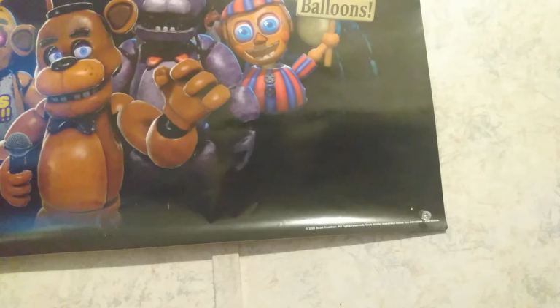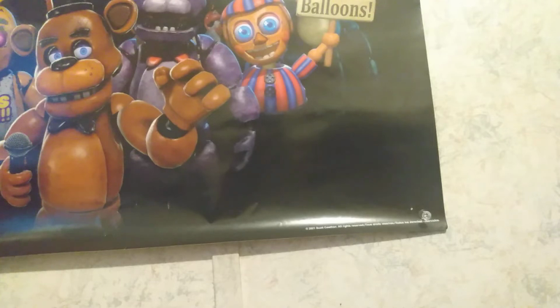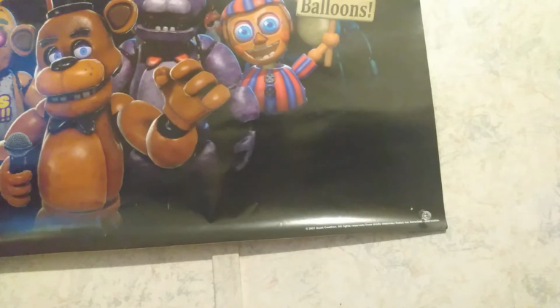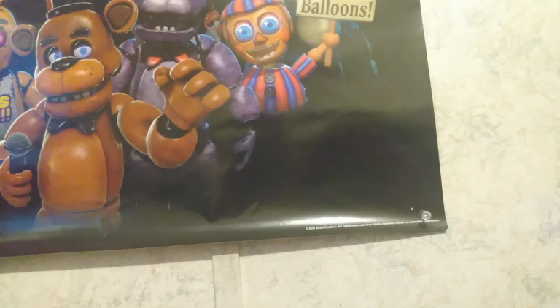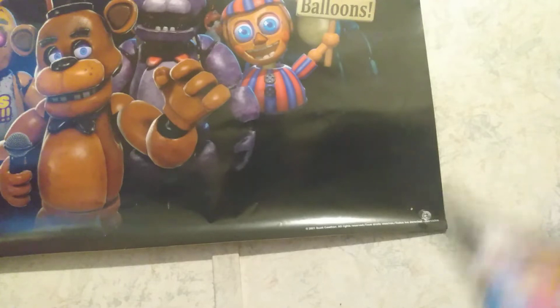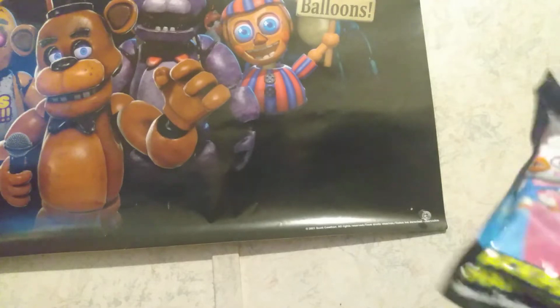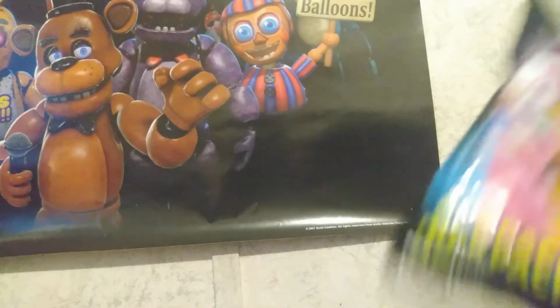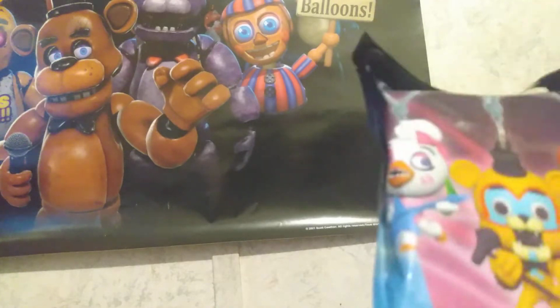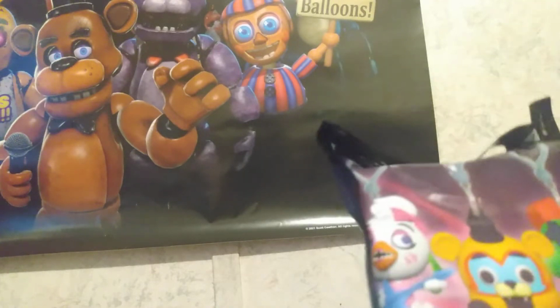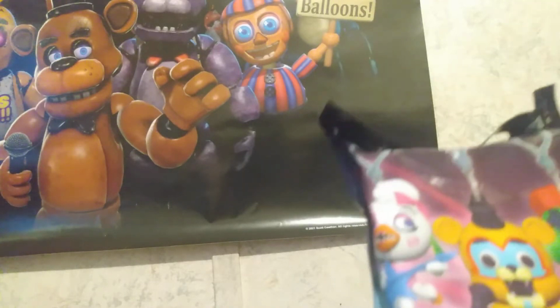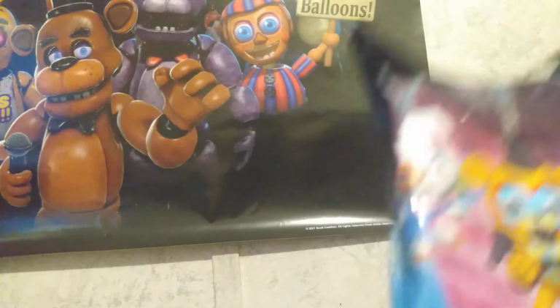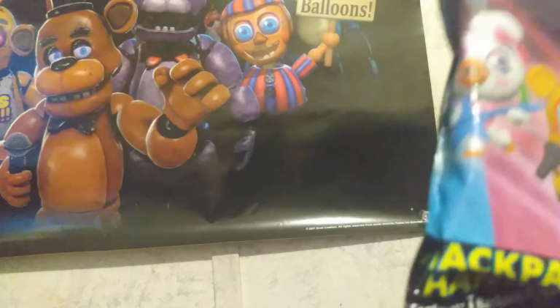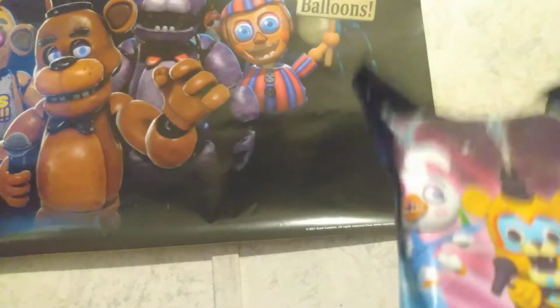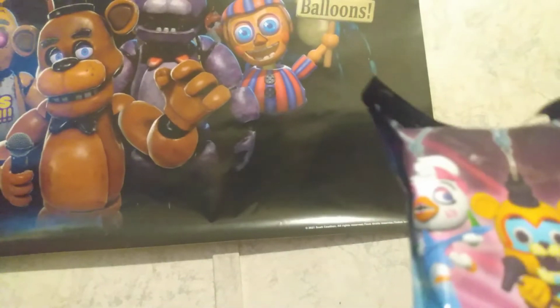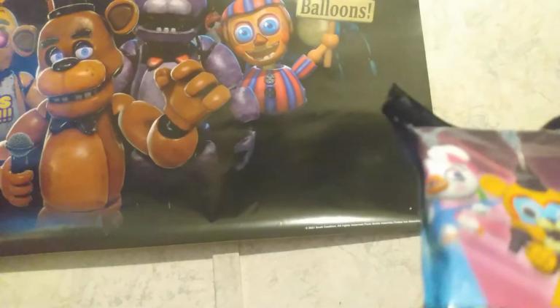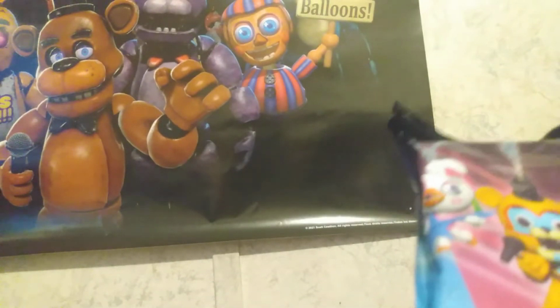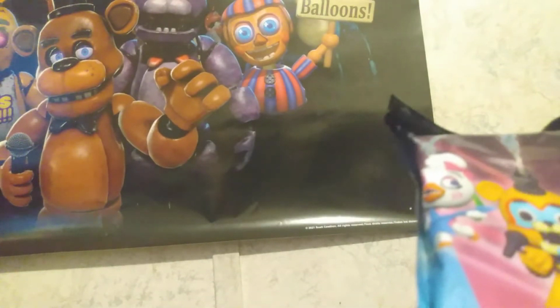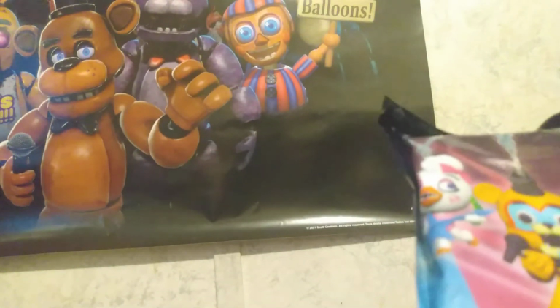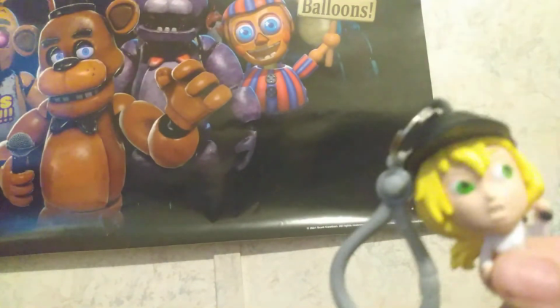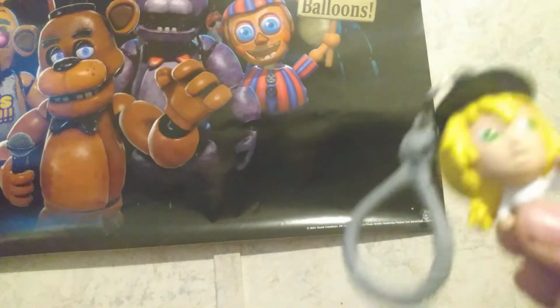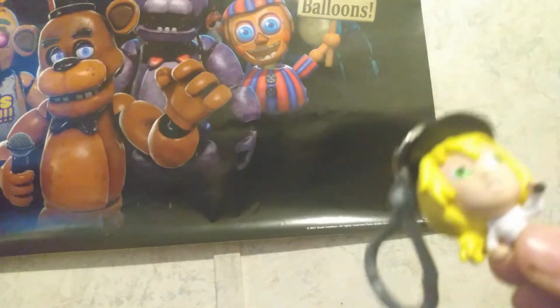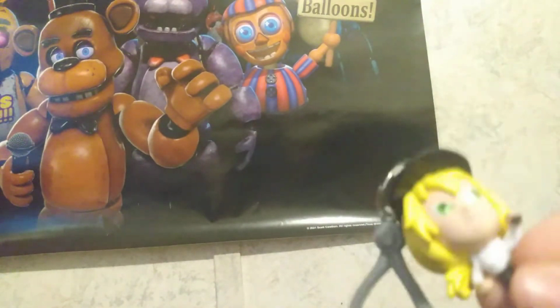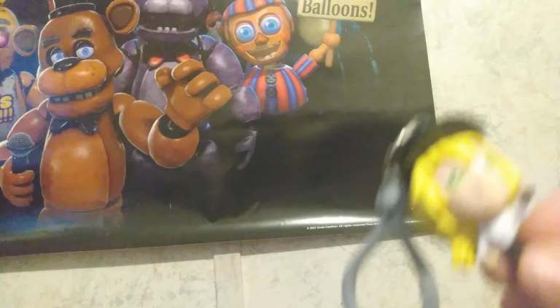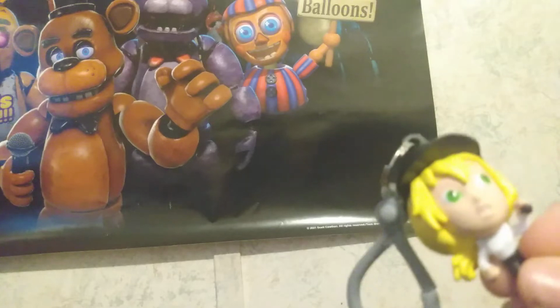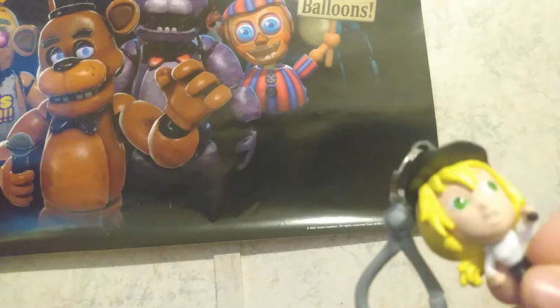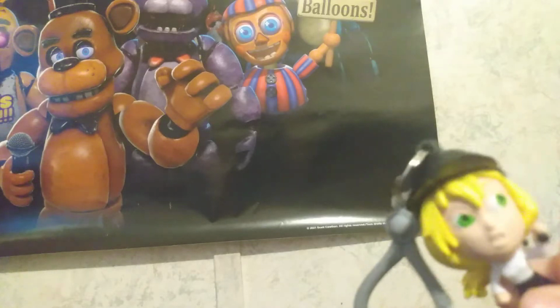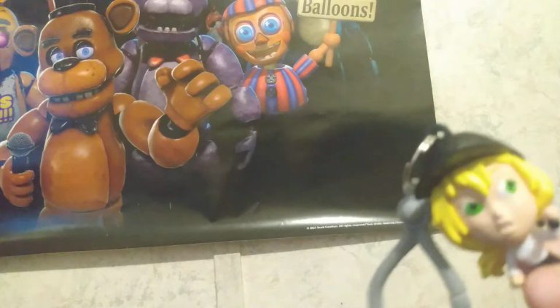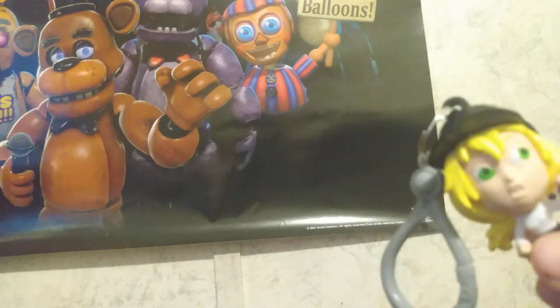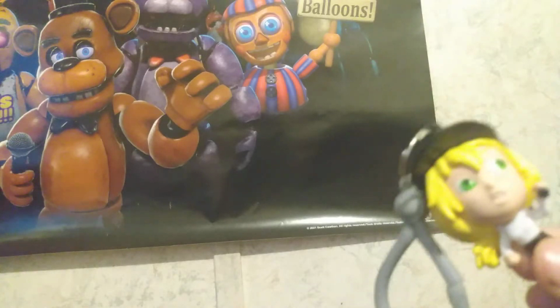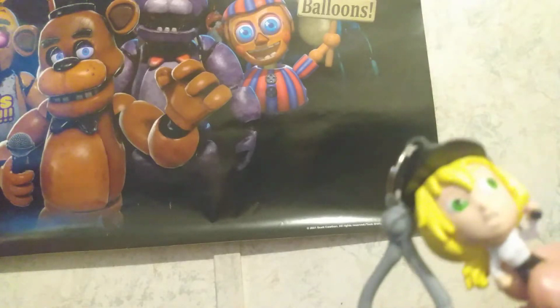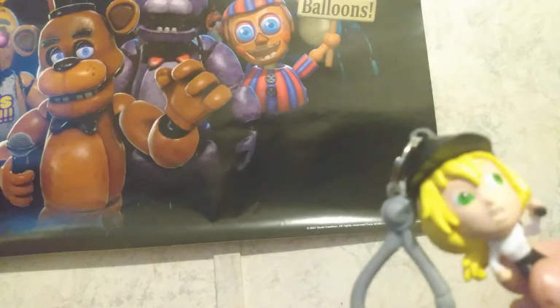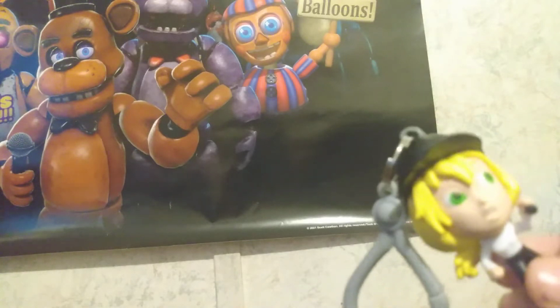So I'm gonna open this really quick. I got Vanessa — she looks a little bit weird.